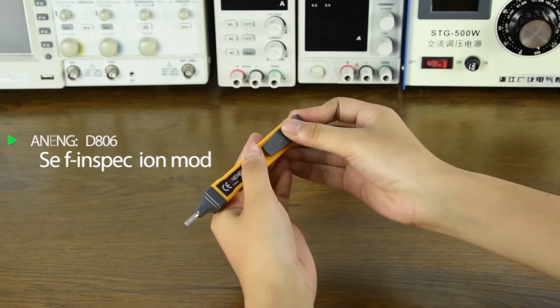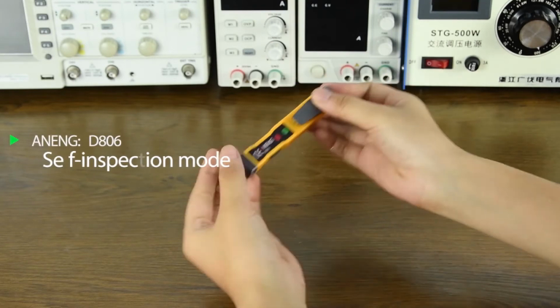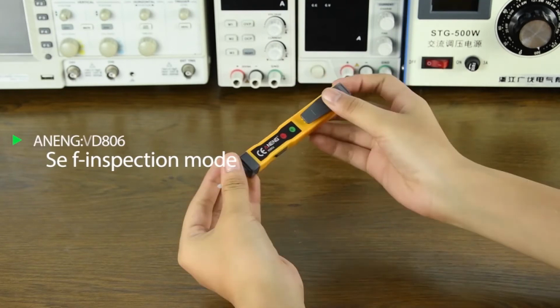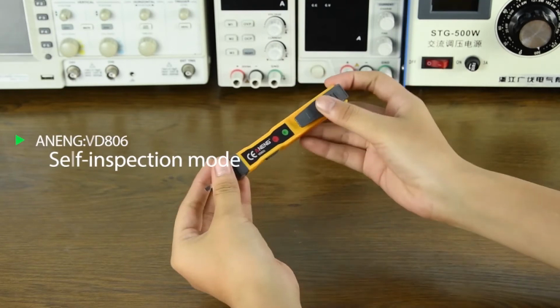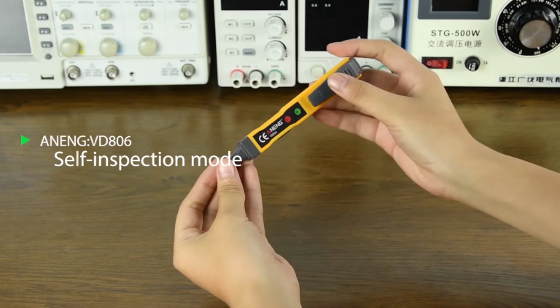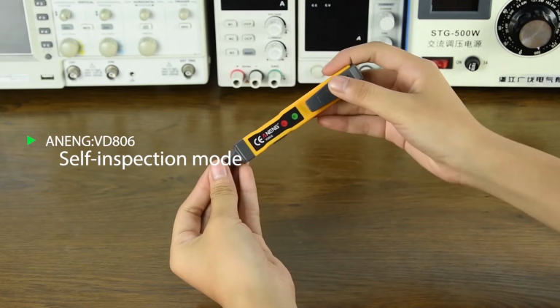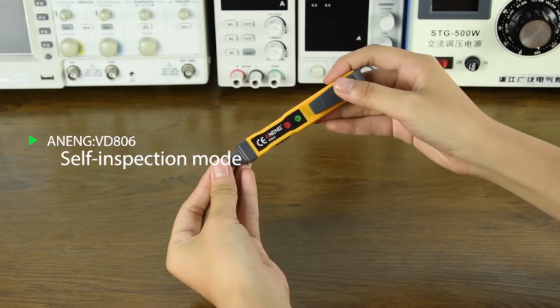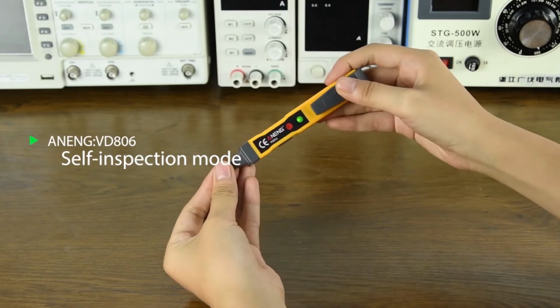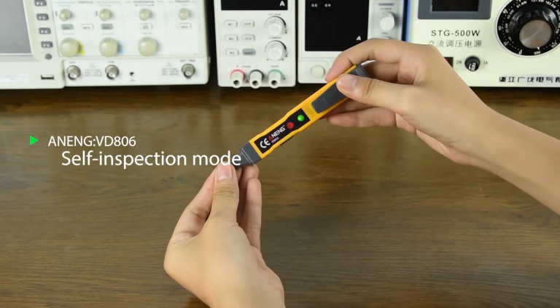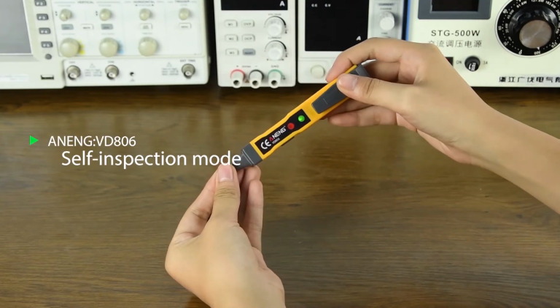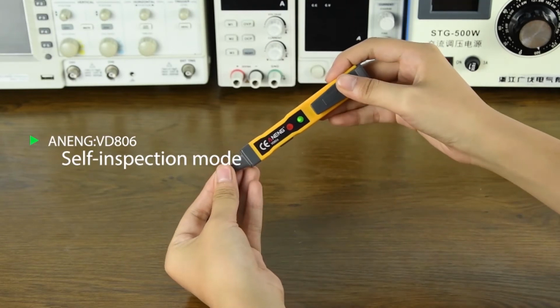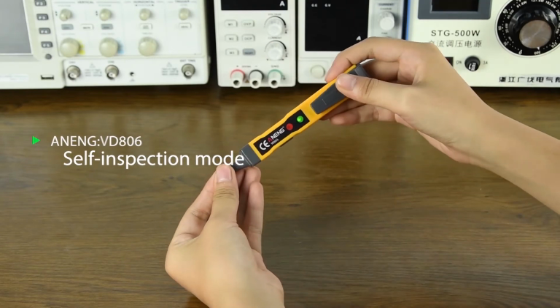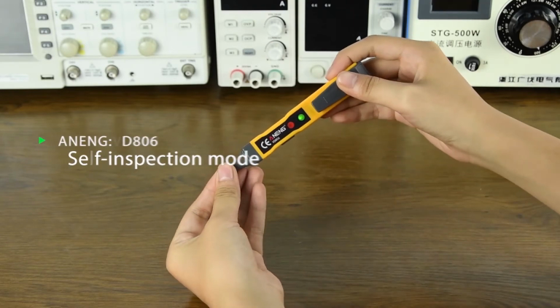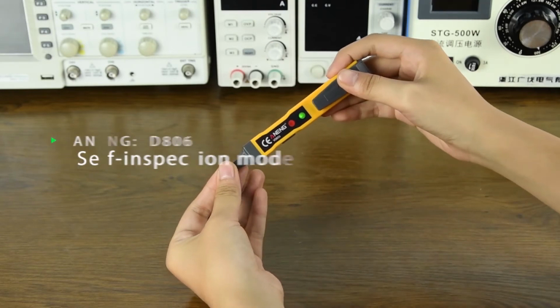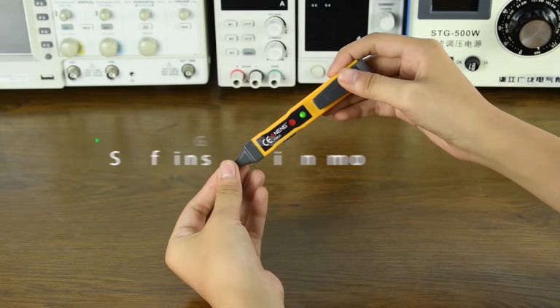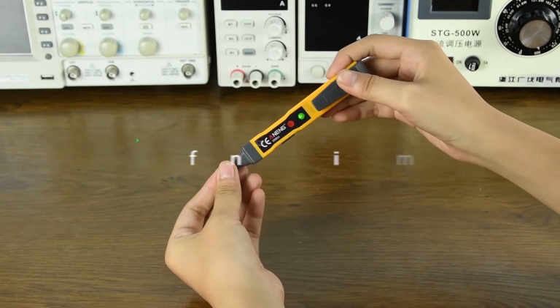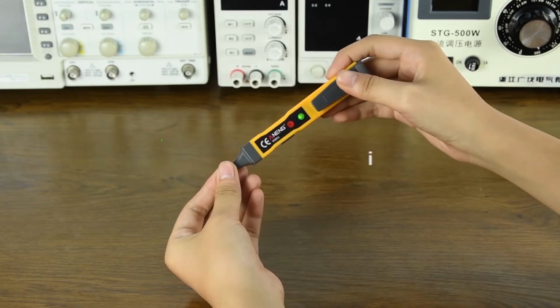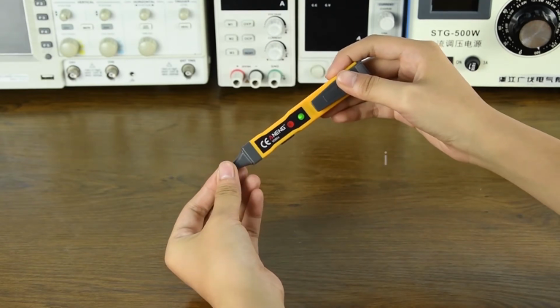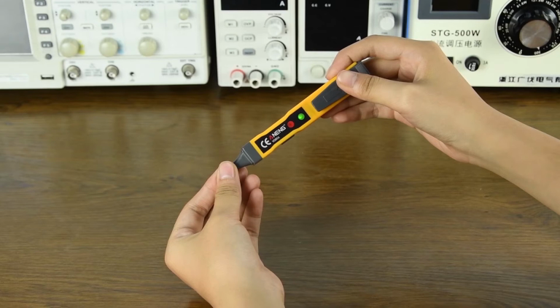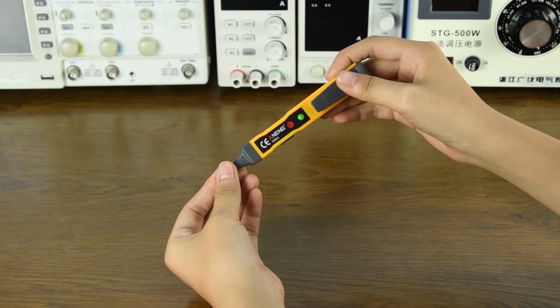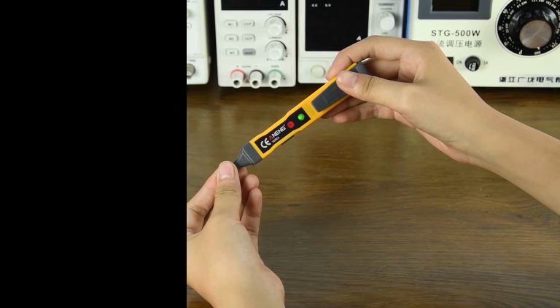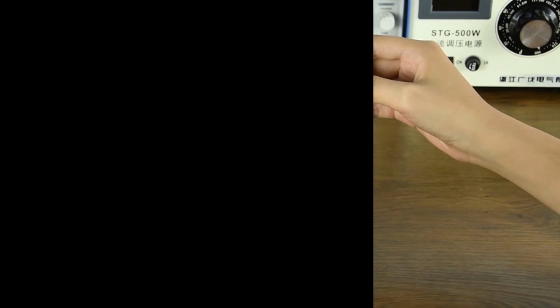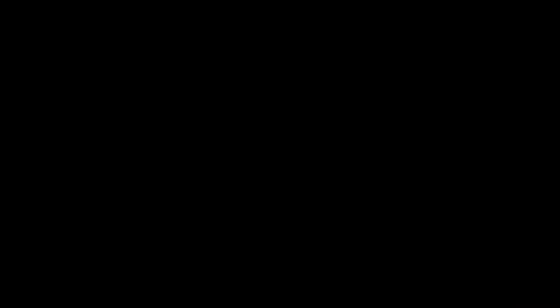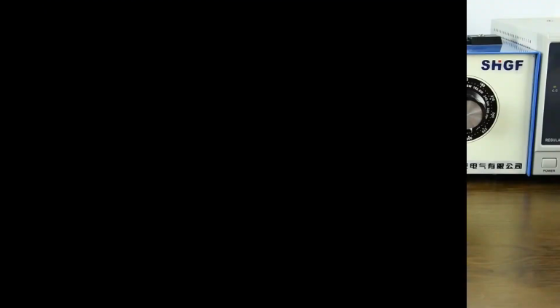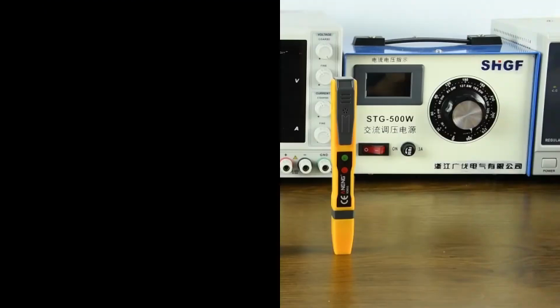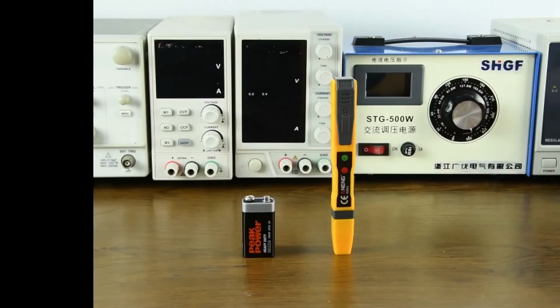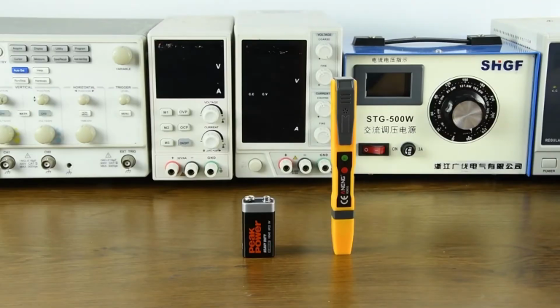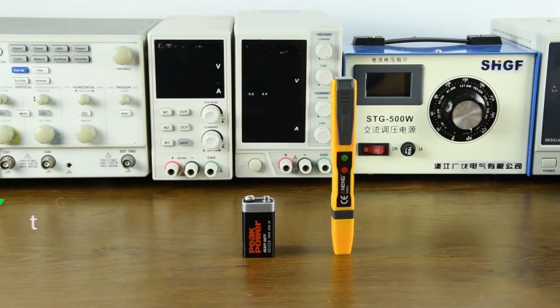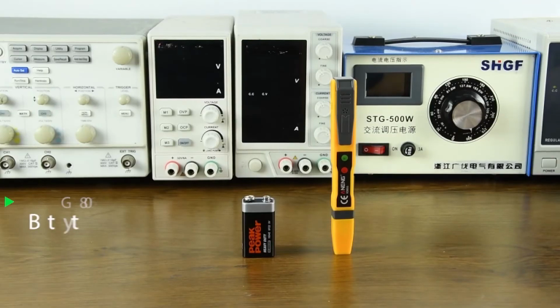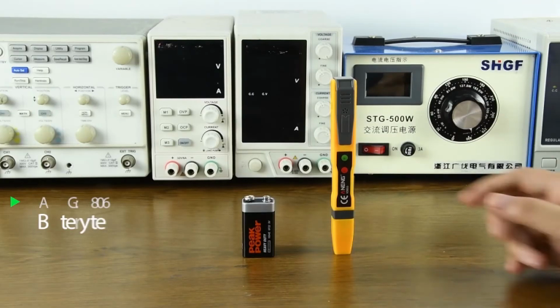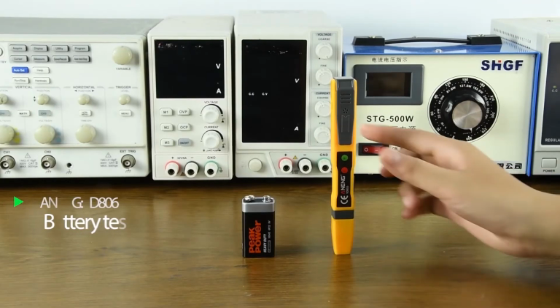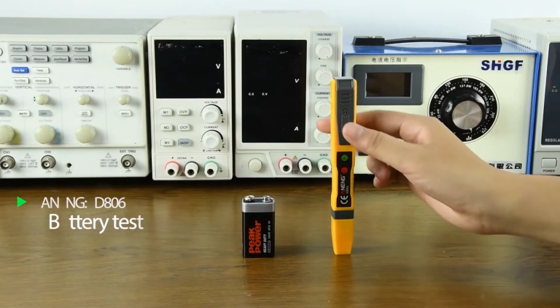Self-check mode works in any gear. Battery detection is performed automatically.